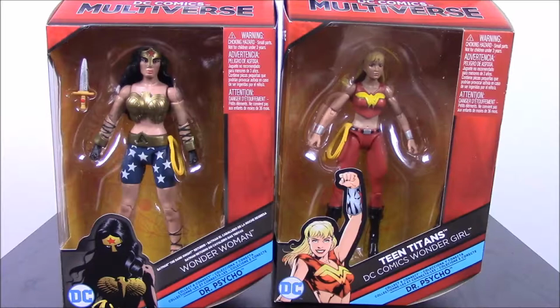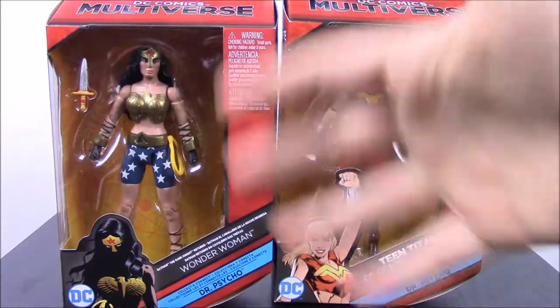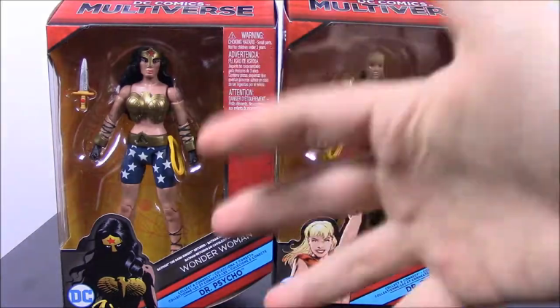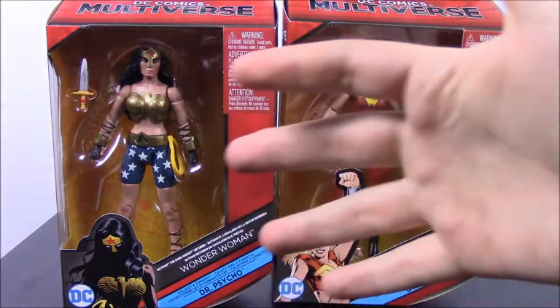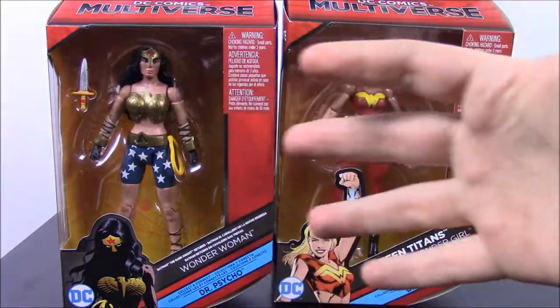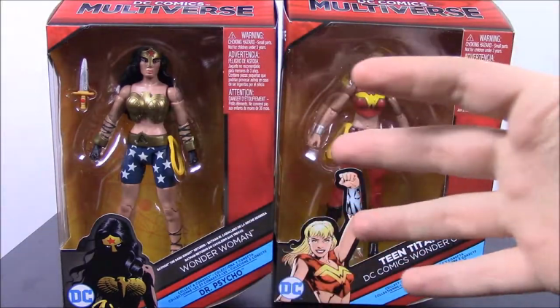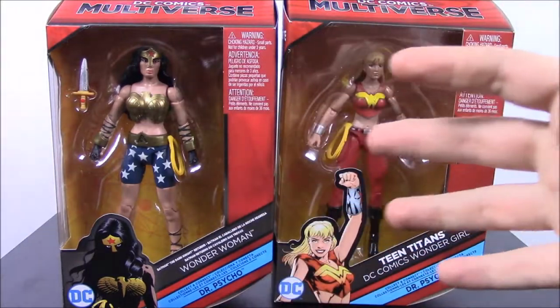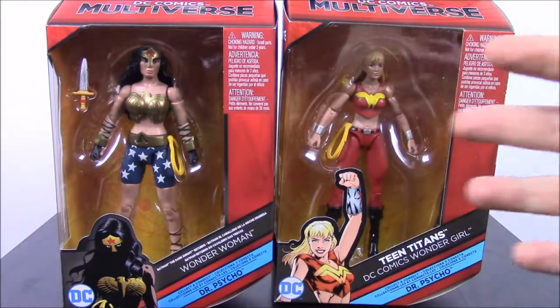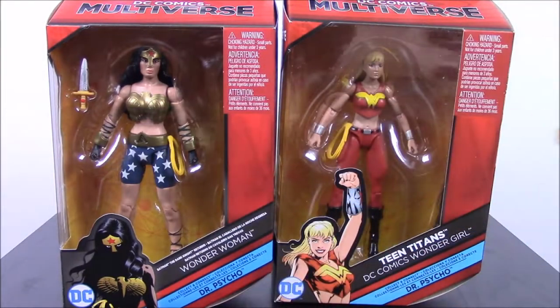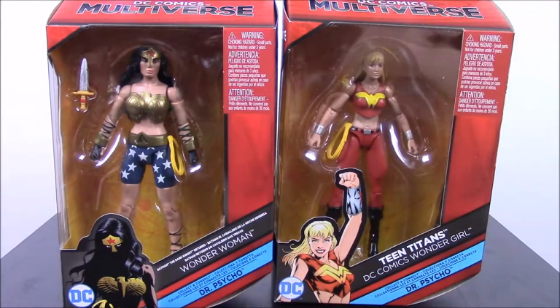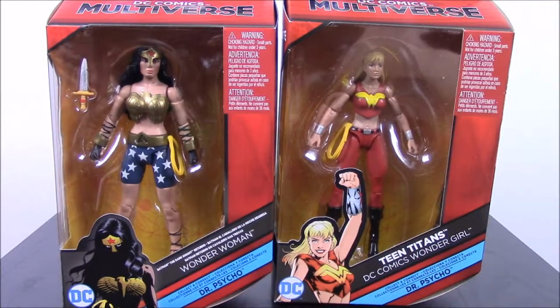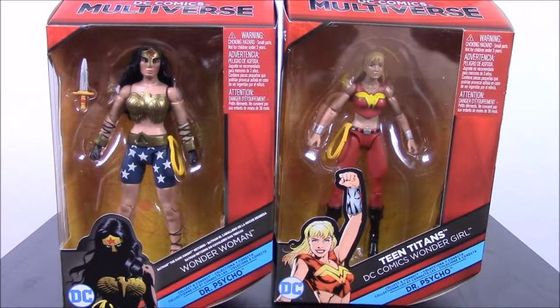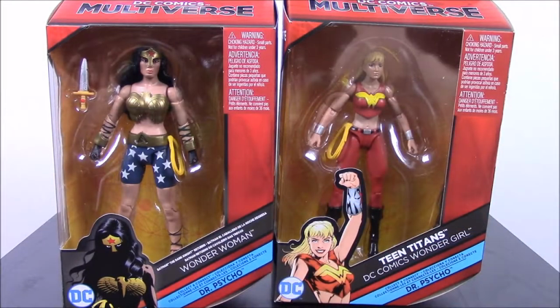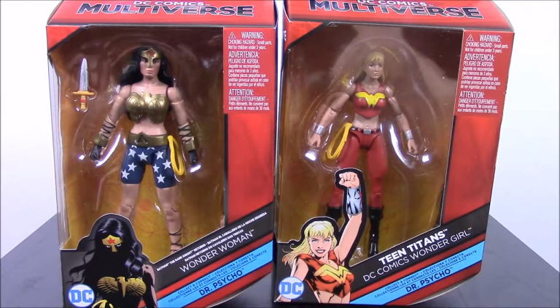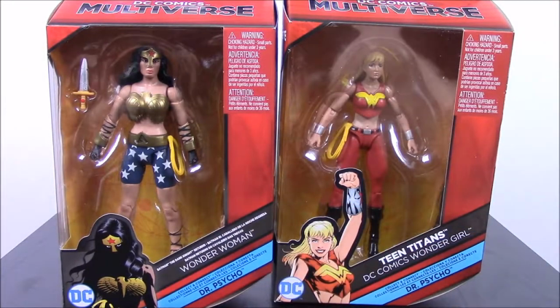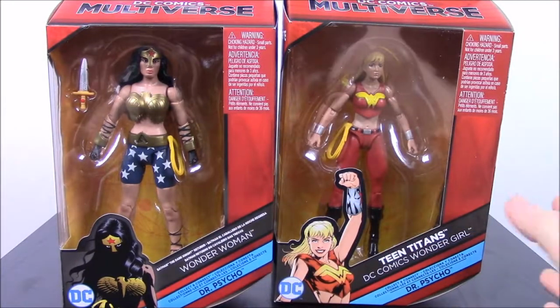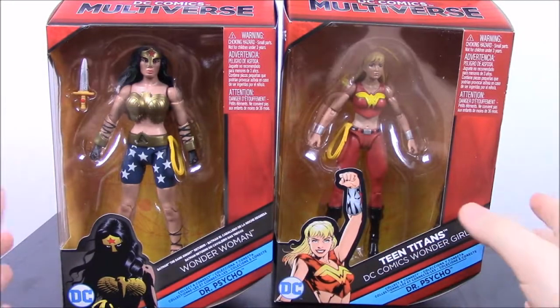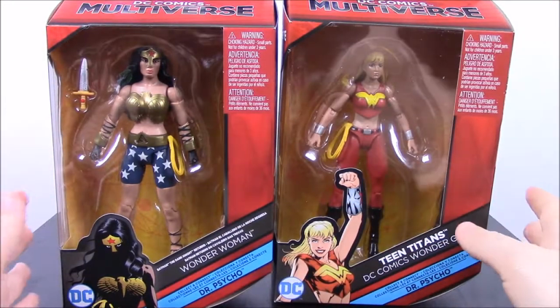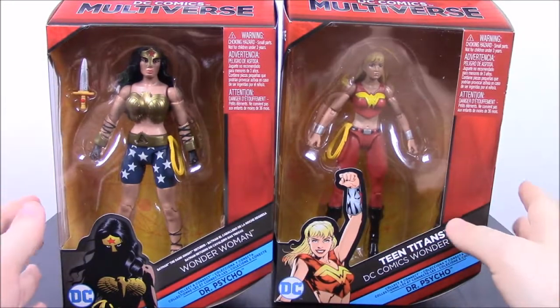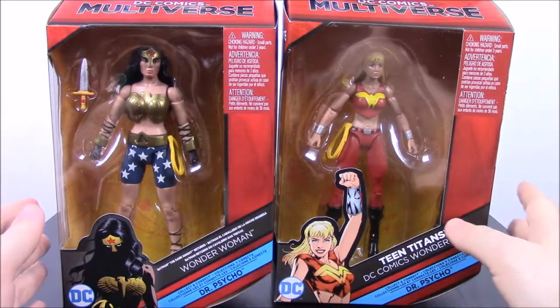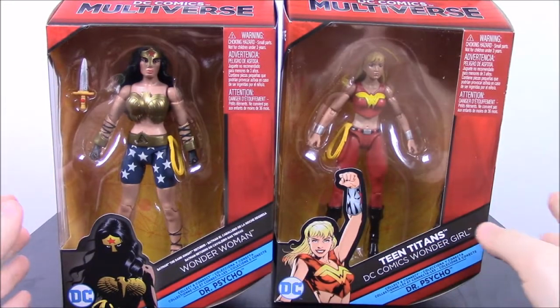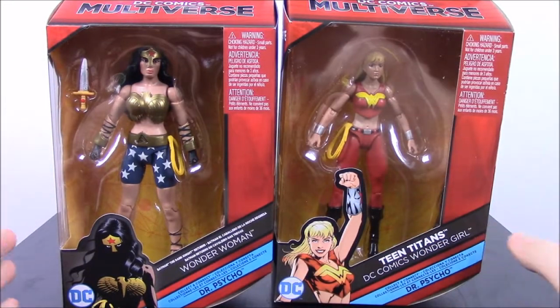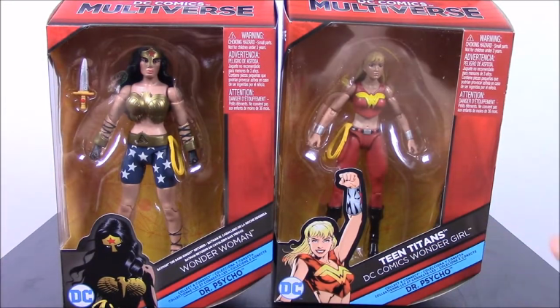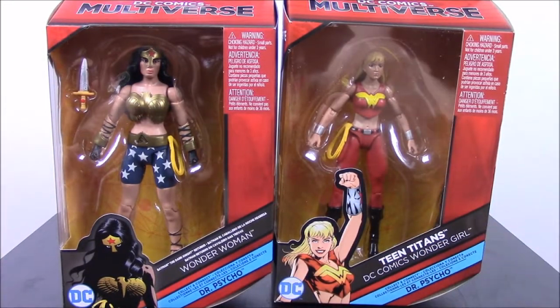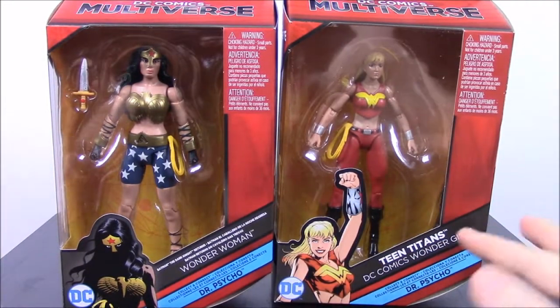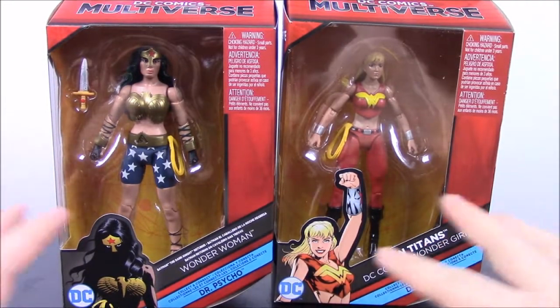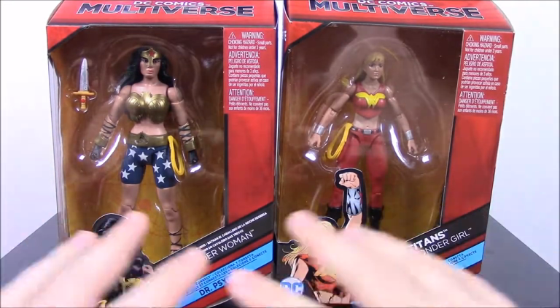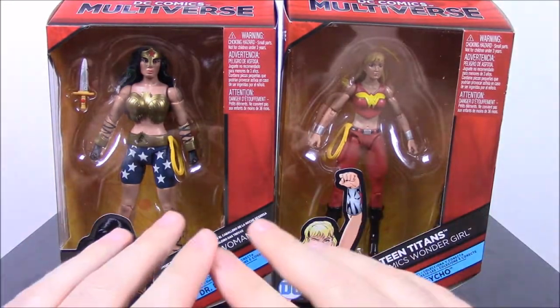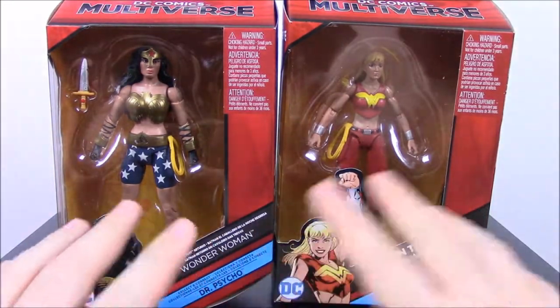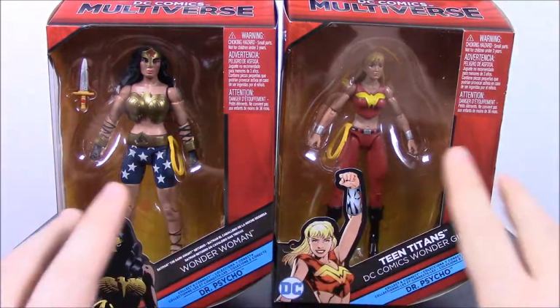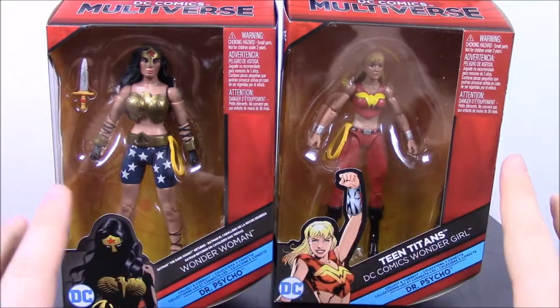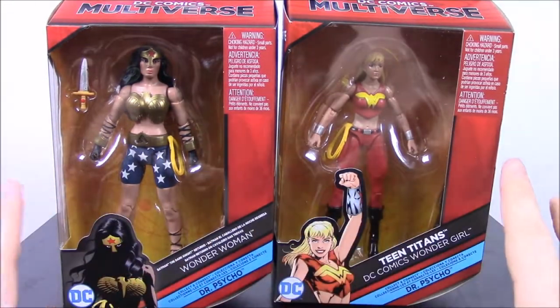What is up guys, Austin Nerd Show here, and today we're doing this little mini opening and review of these figures.